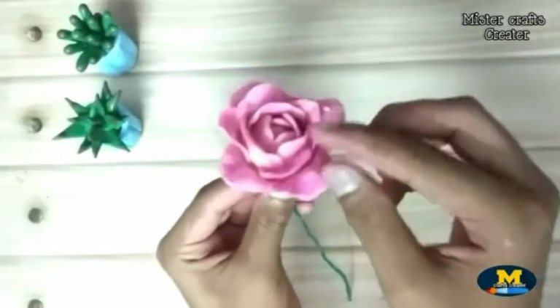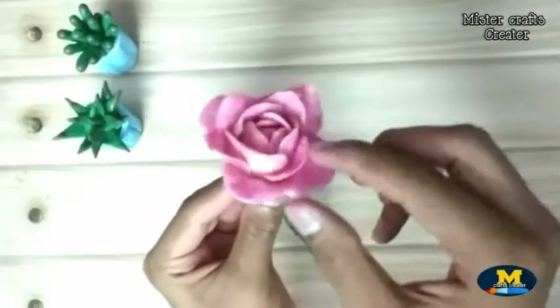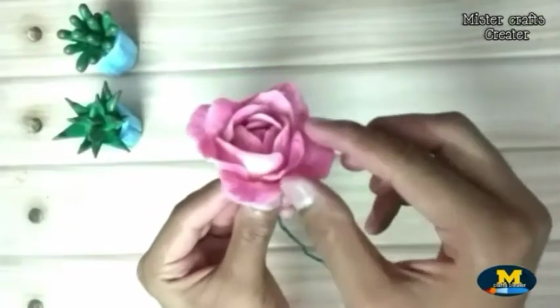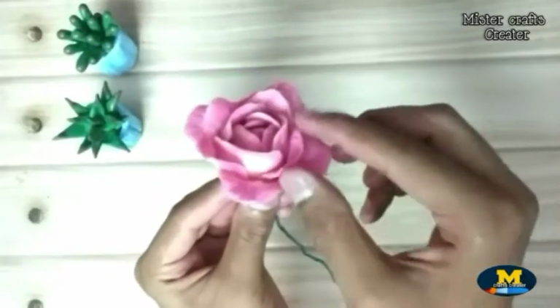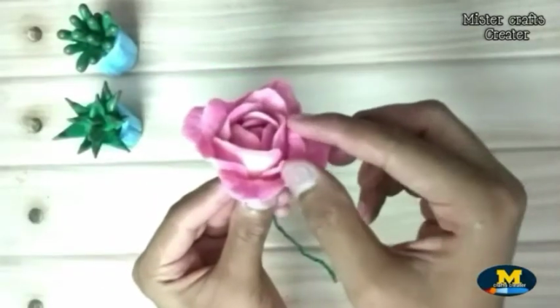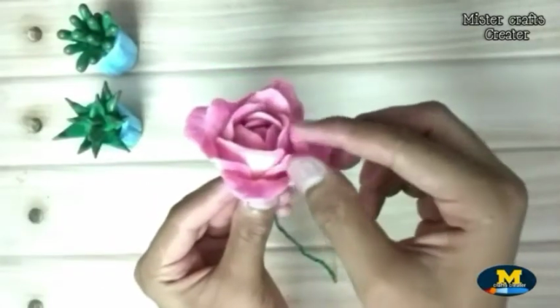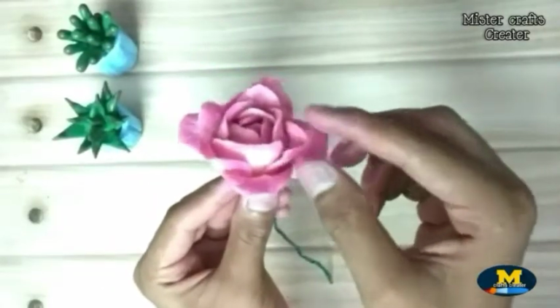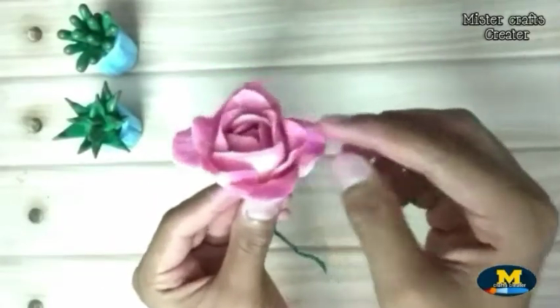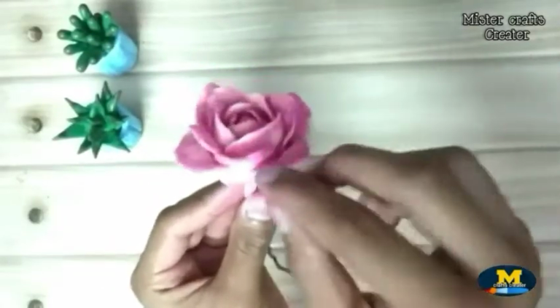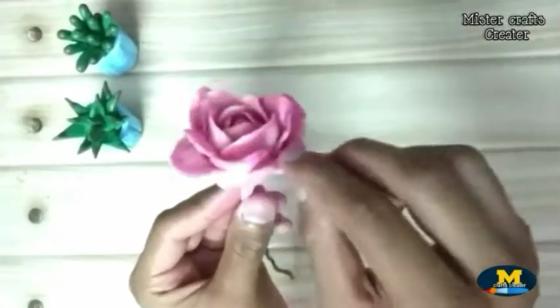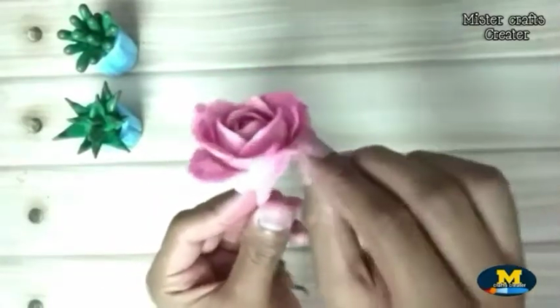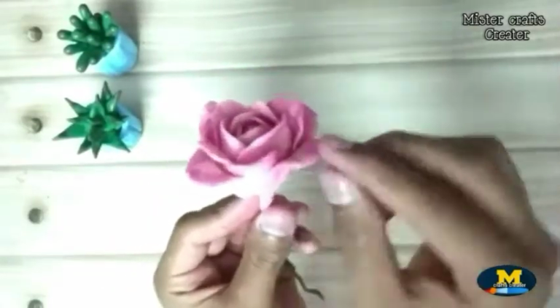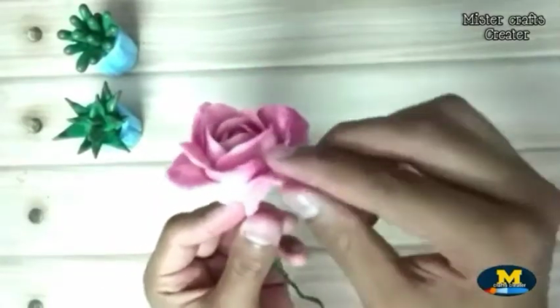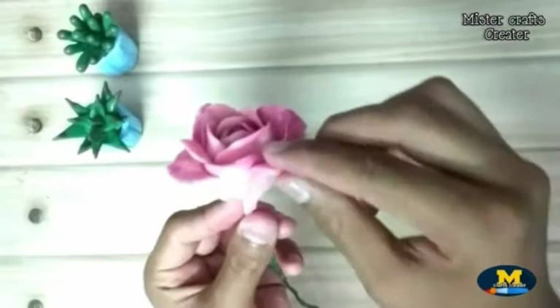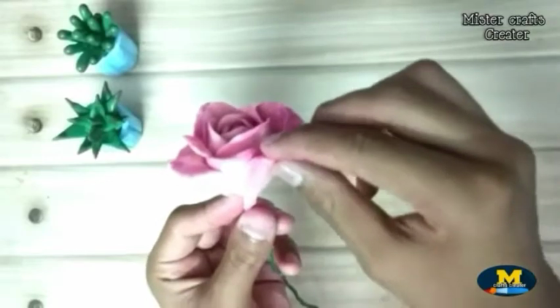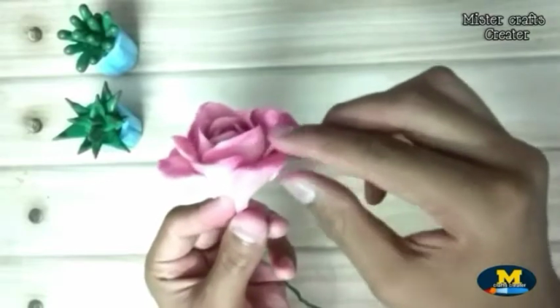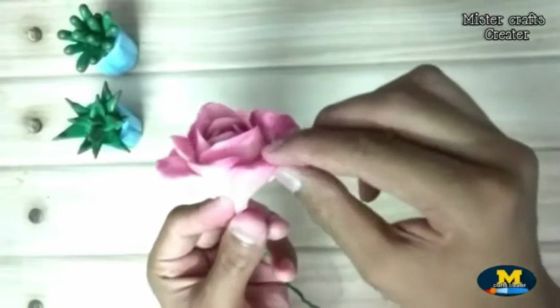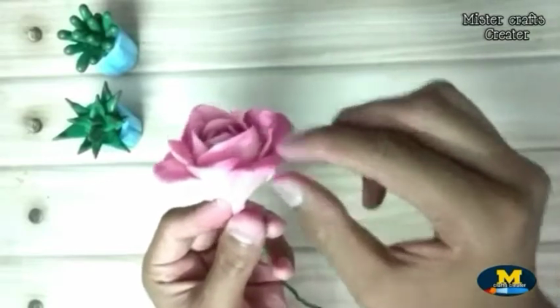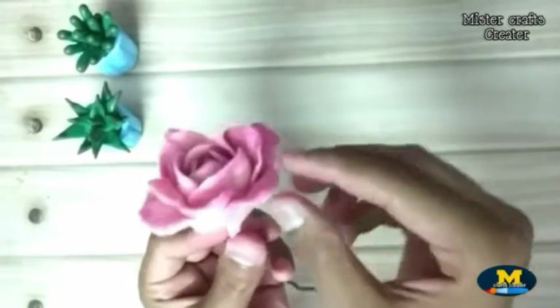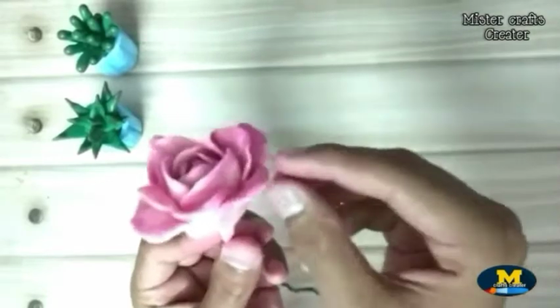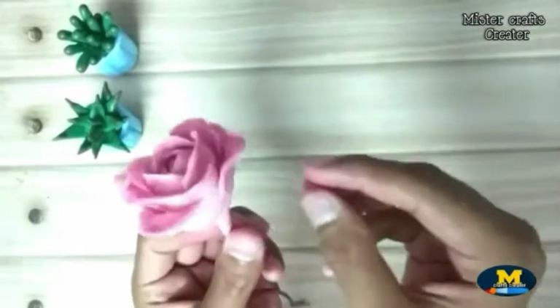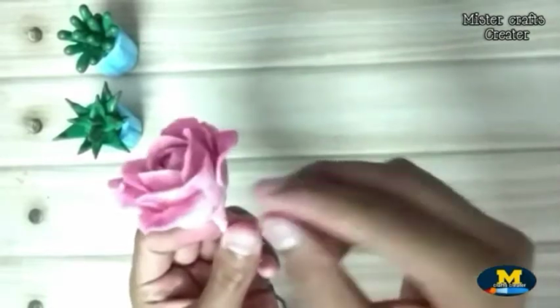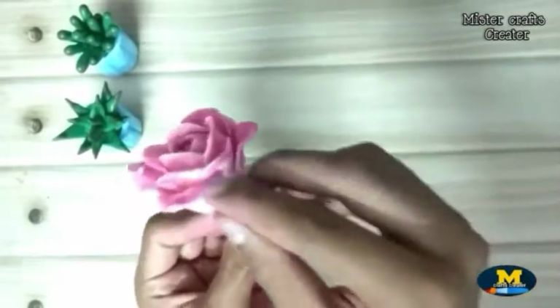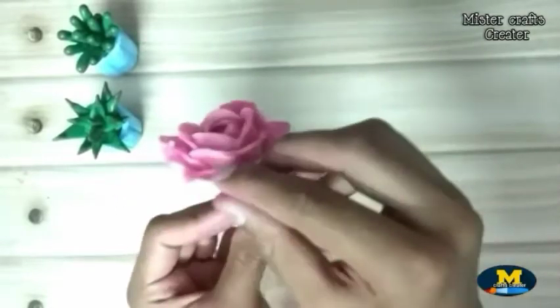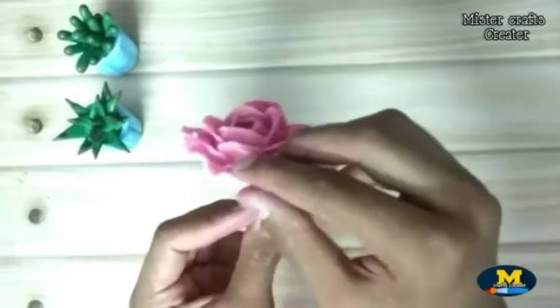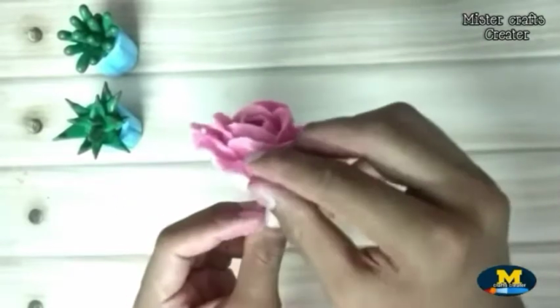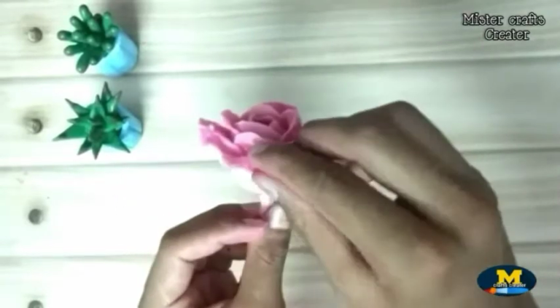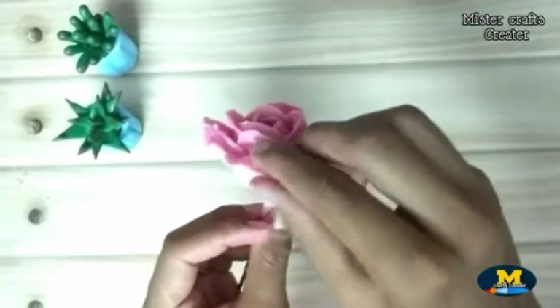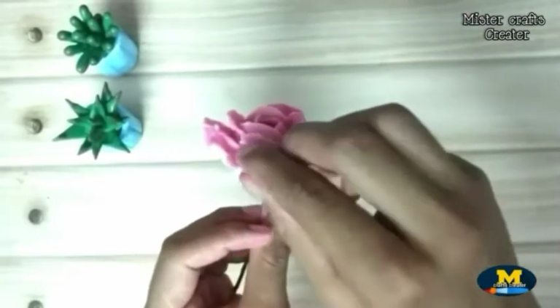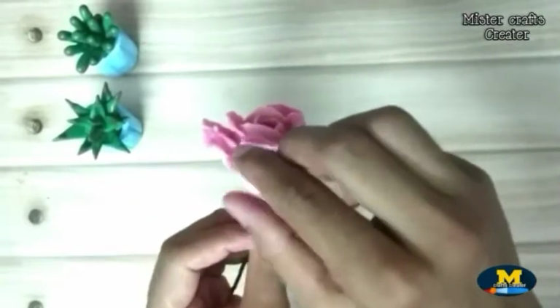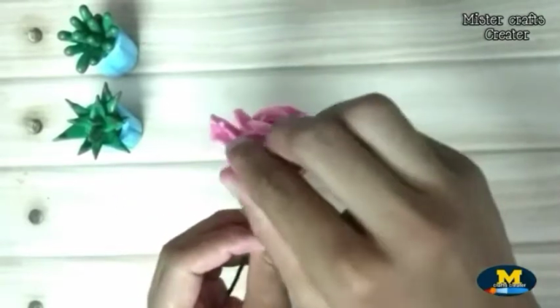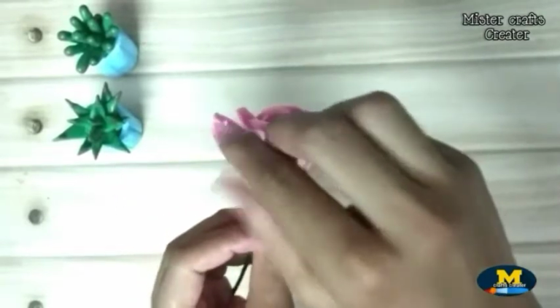After that, give some shape to the petals to give a realistic look to the flower.